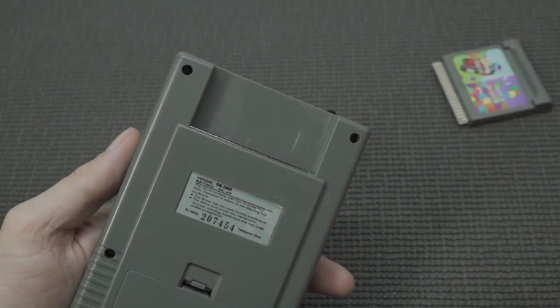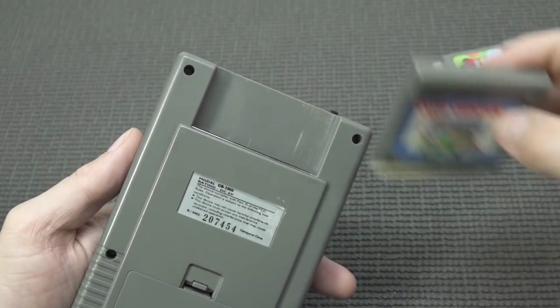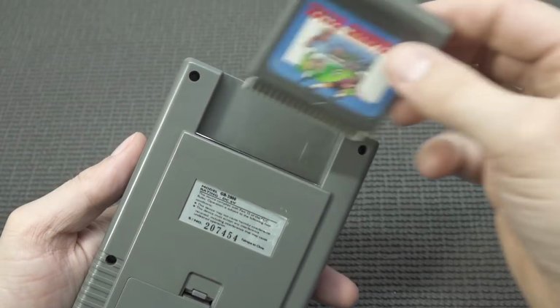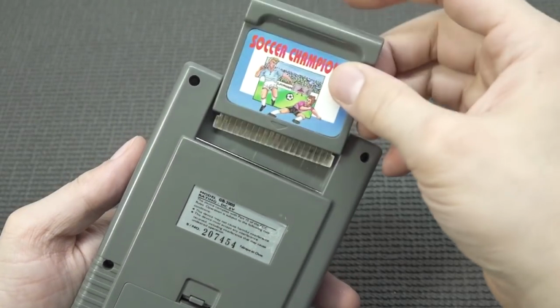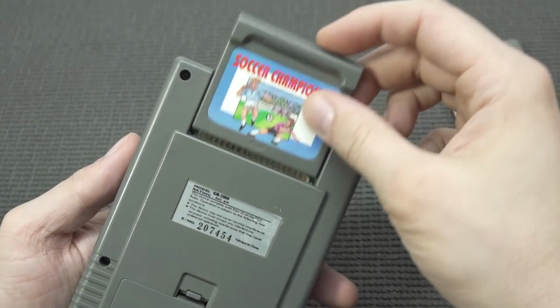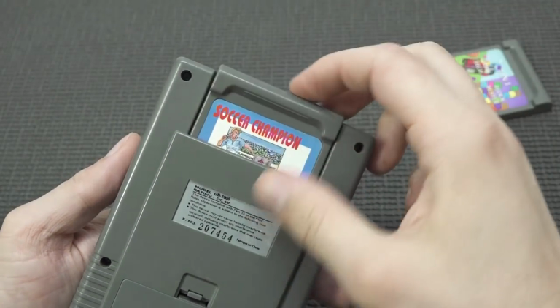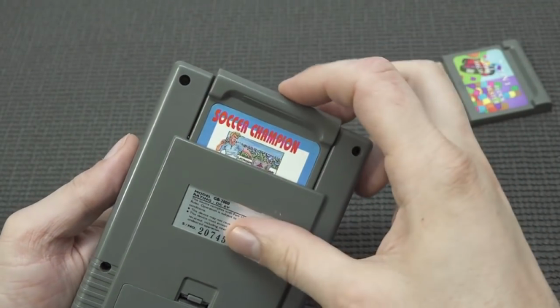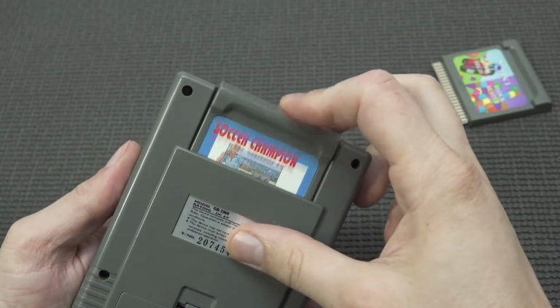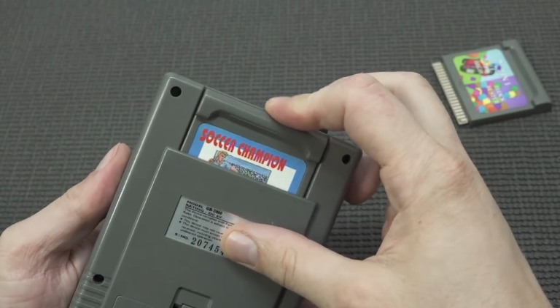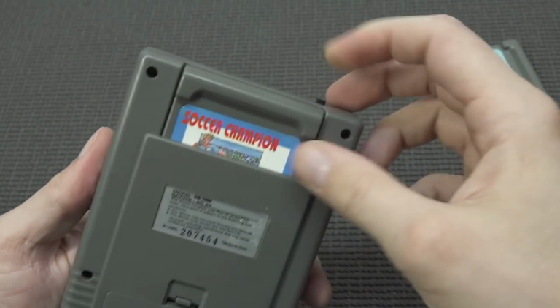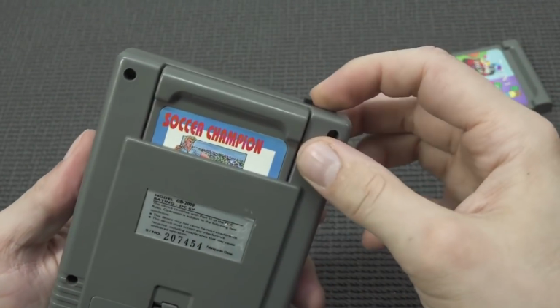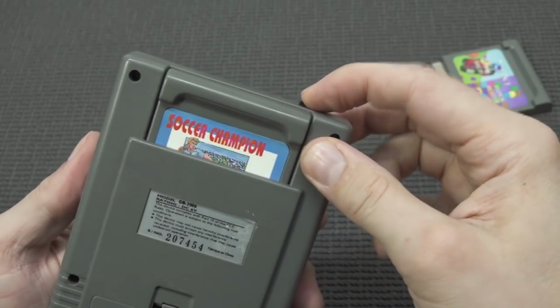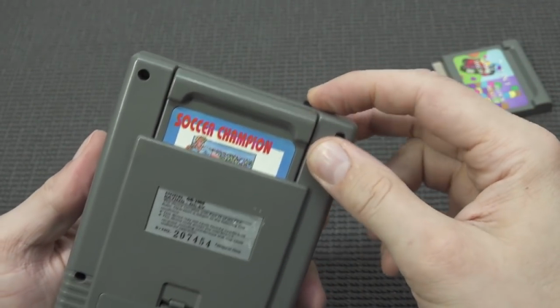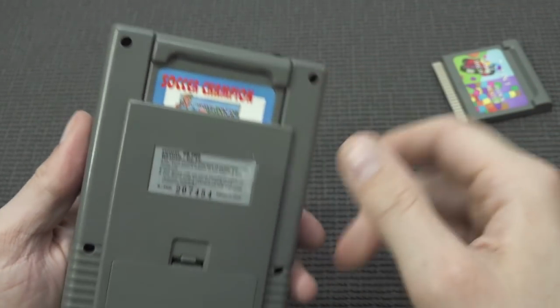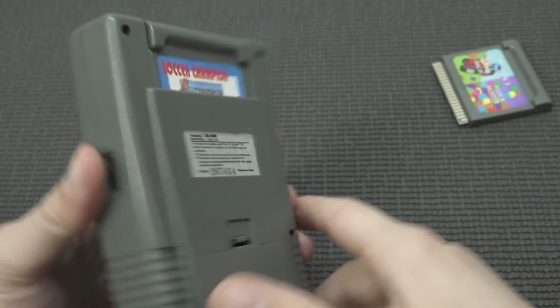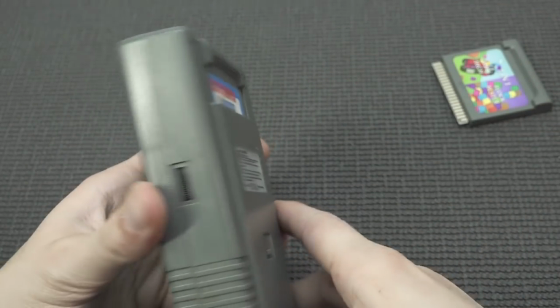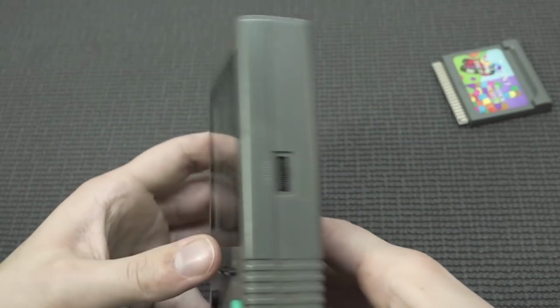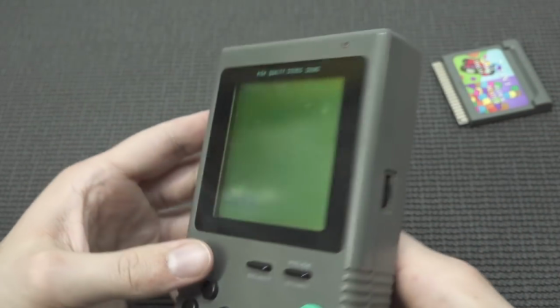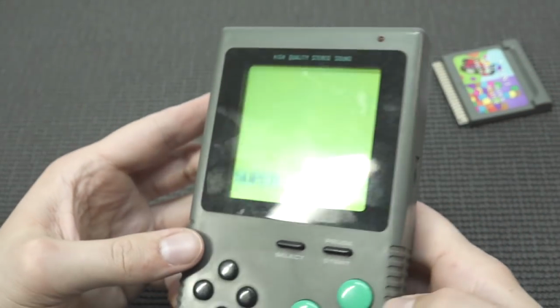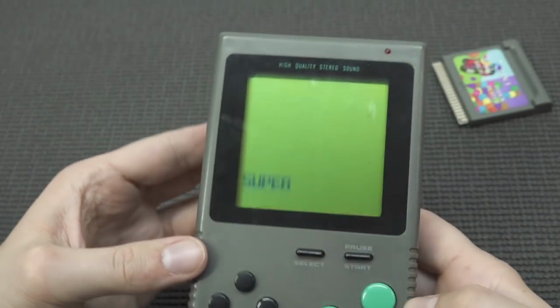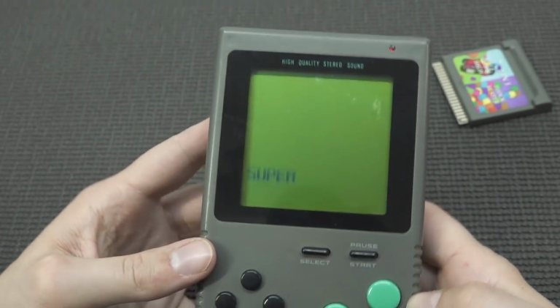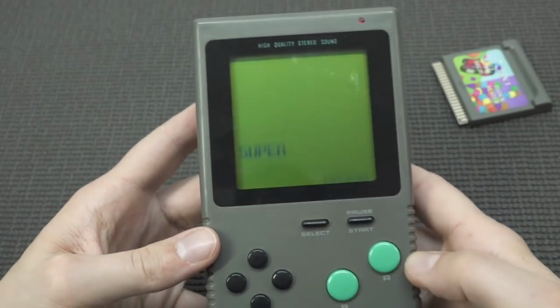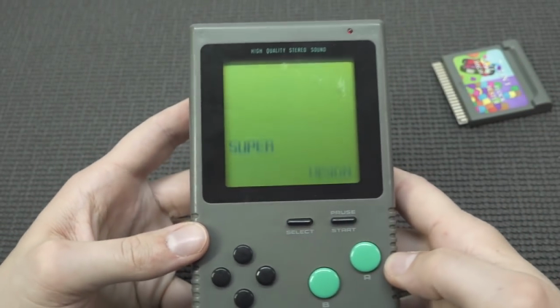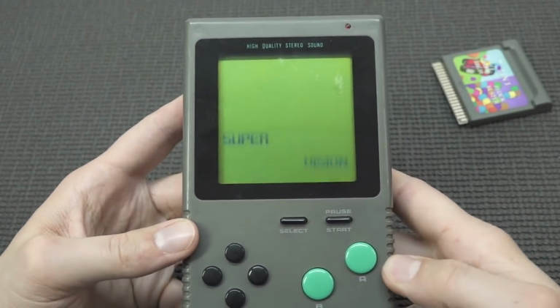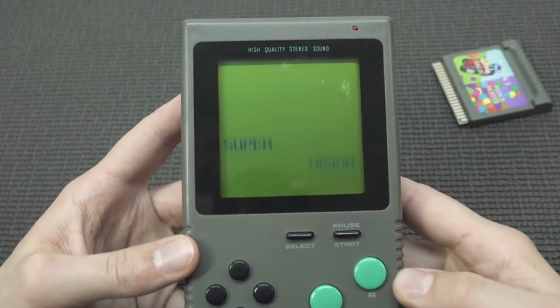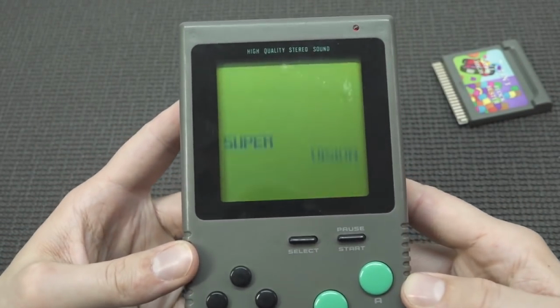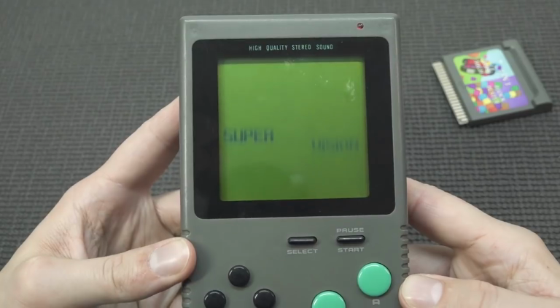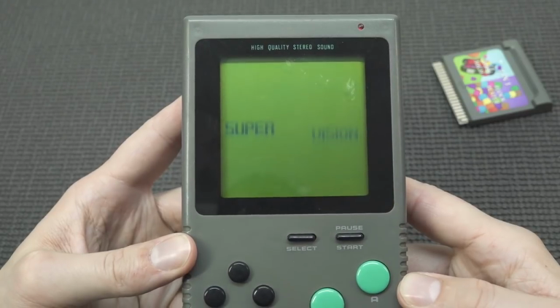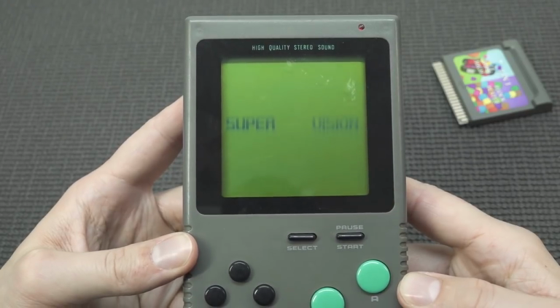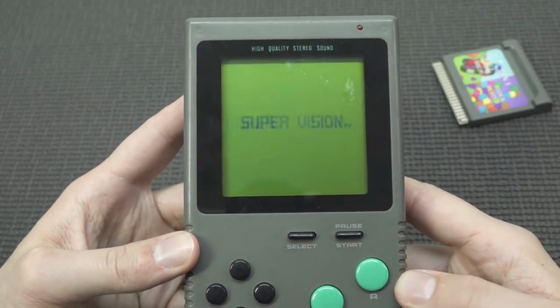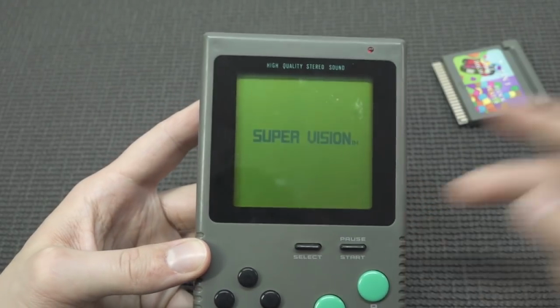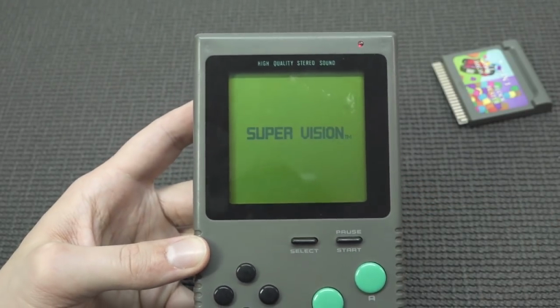When it comes to these basic games like Tetris, they are playable. But let's try the Soccer game and see how that looks.